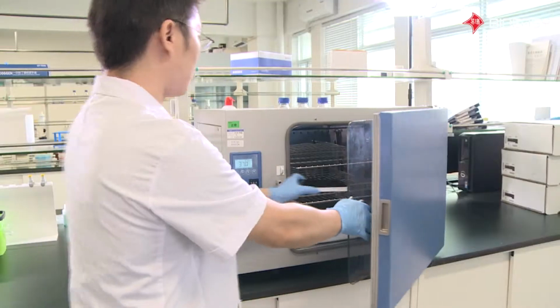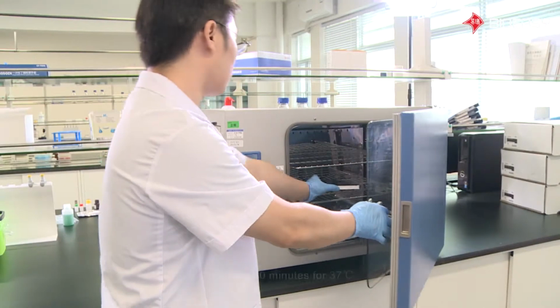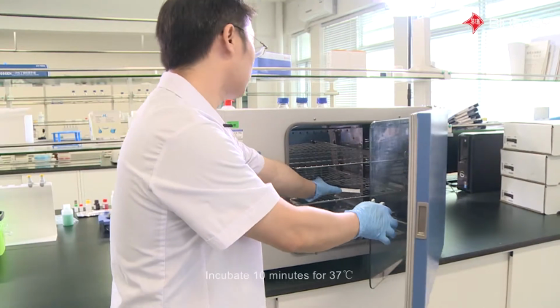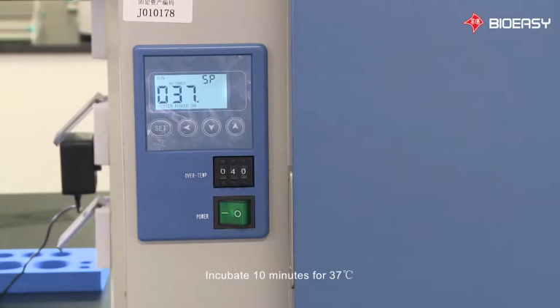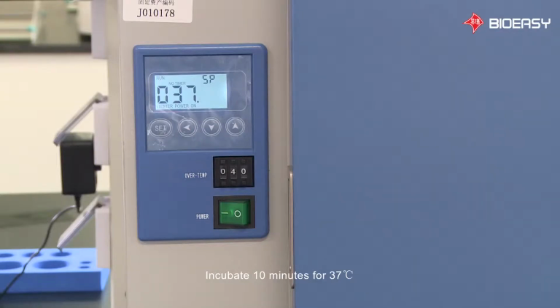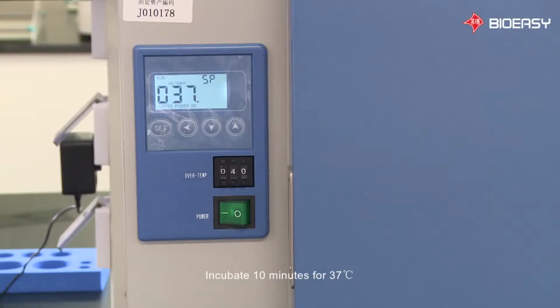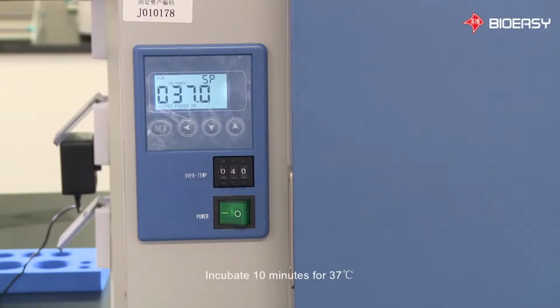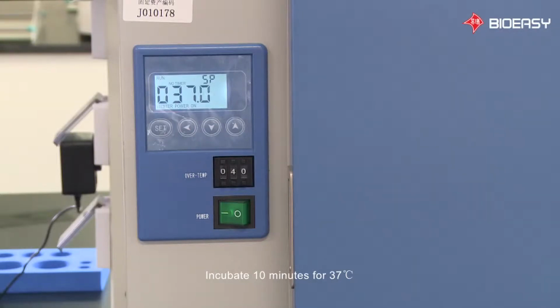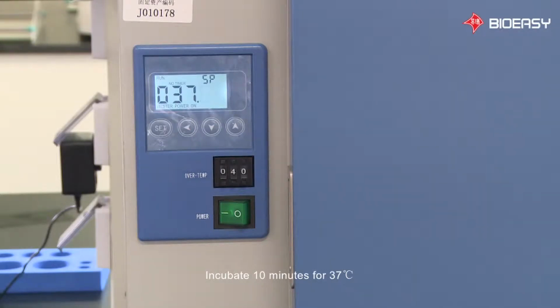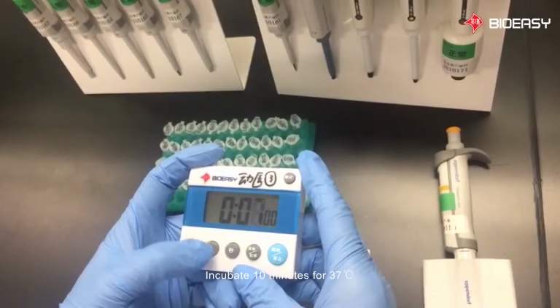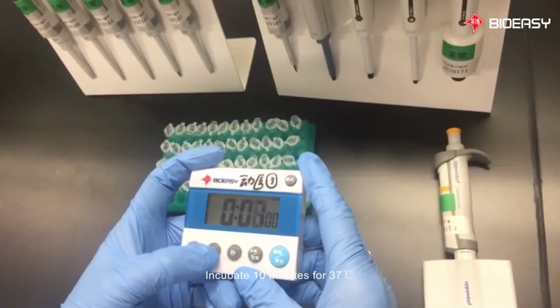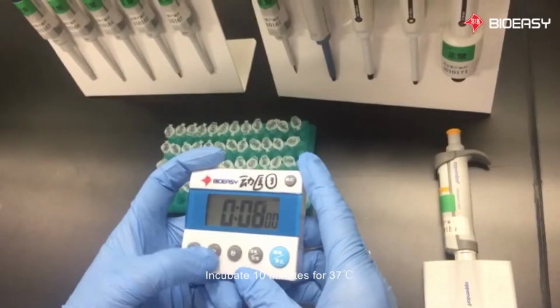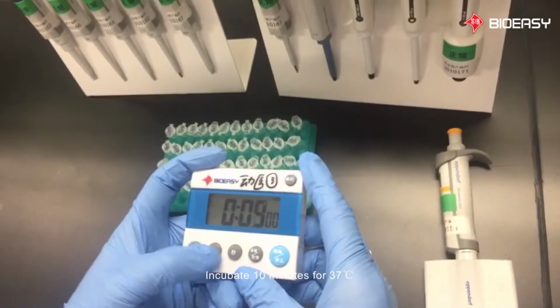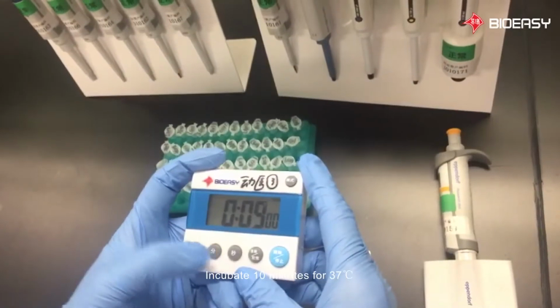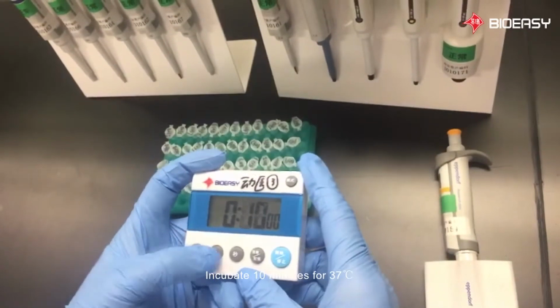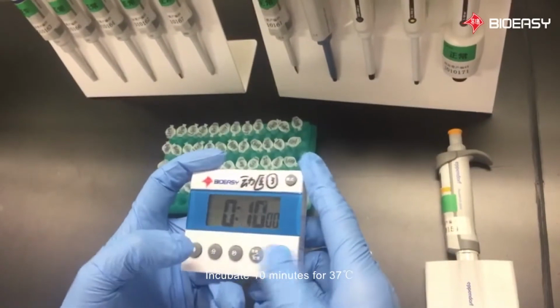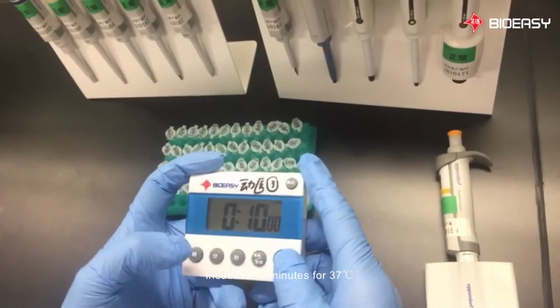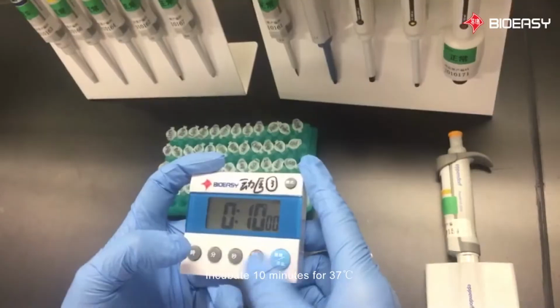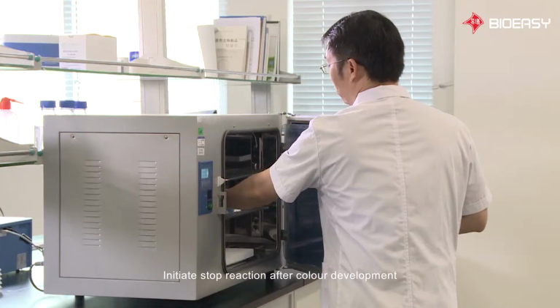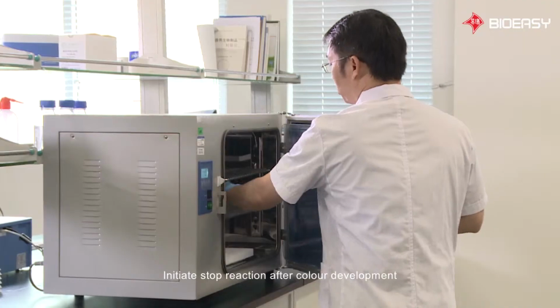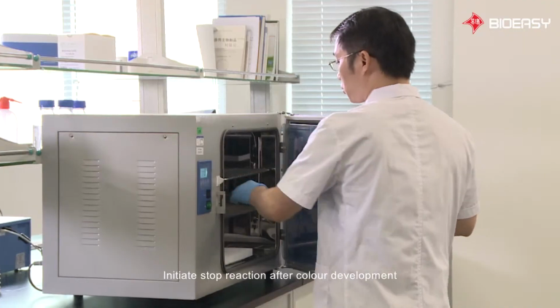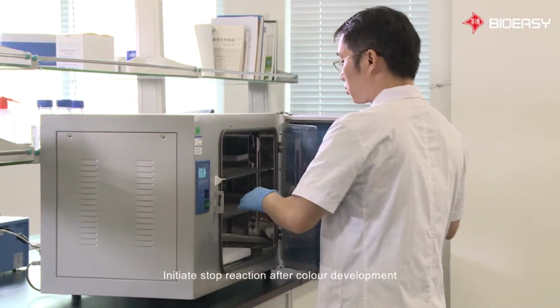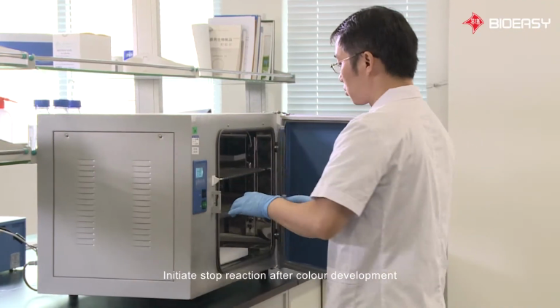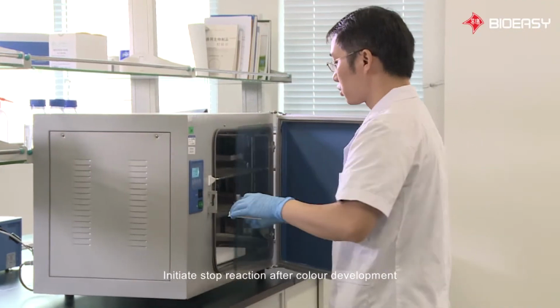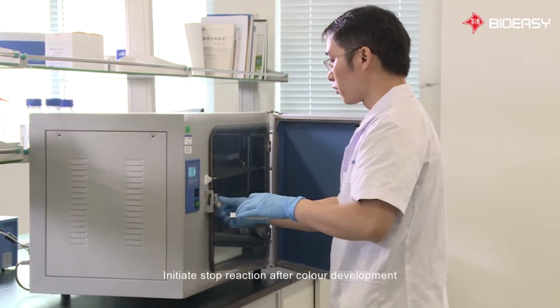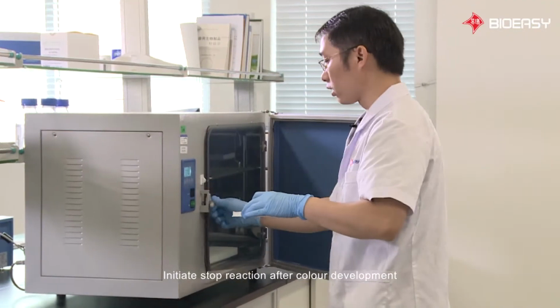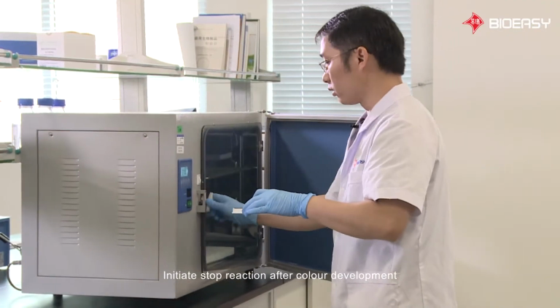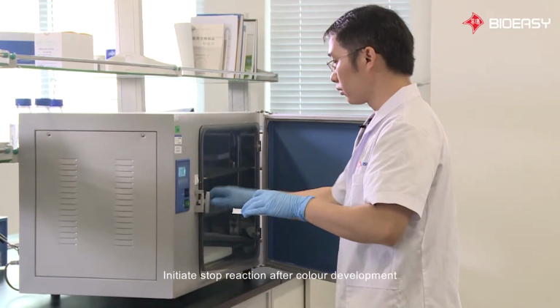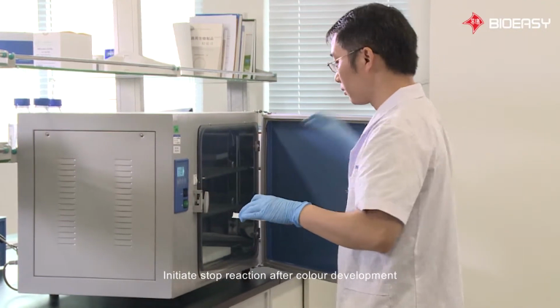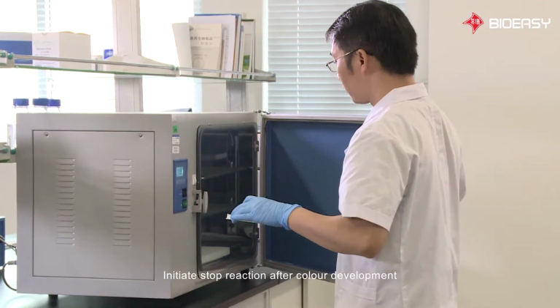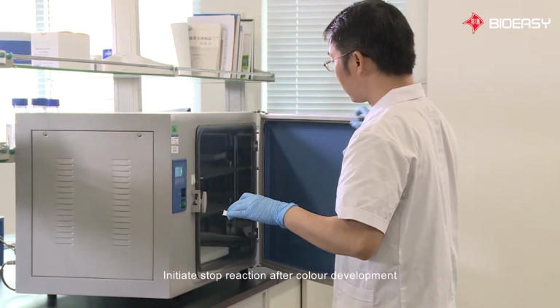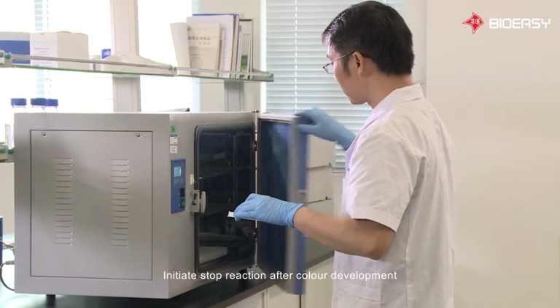Incubate for 10 minutes at 37 degrees Celsius. After color development, initiate the stop reaction.